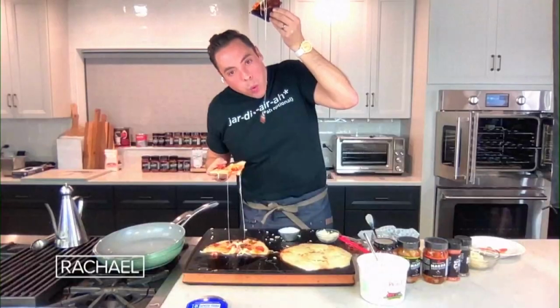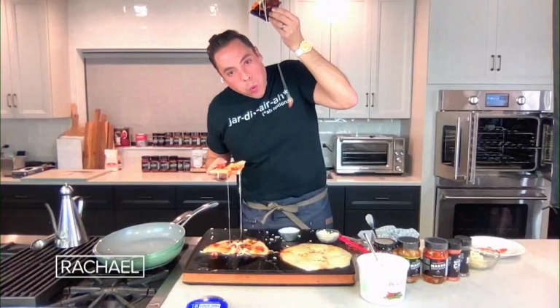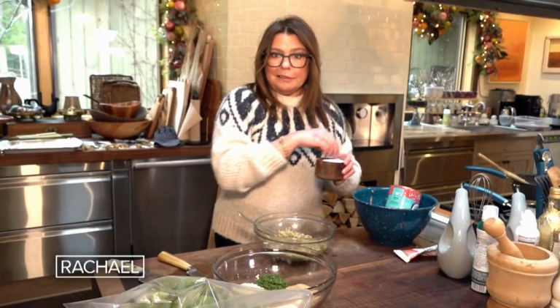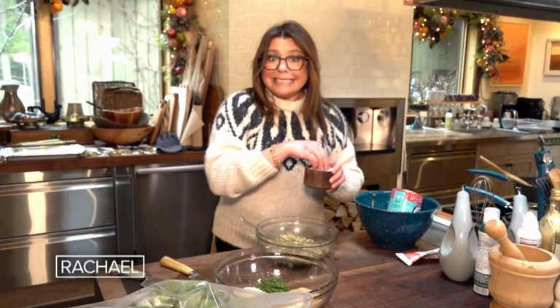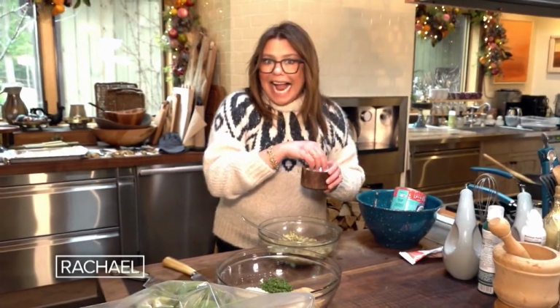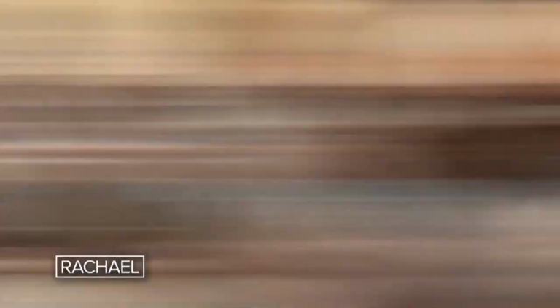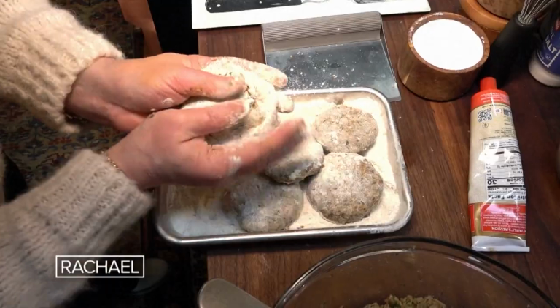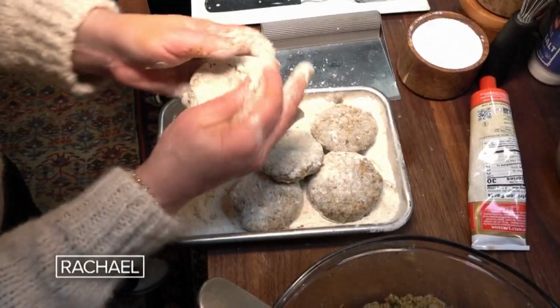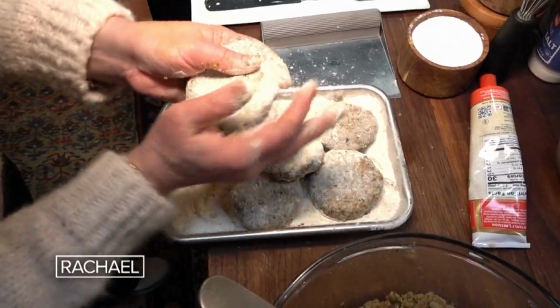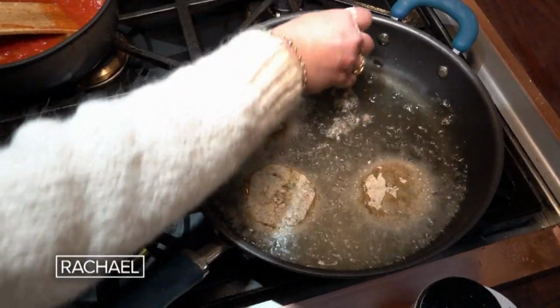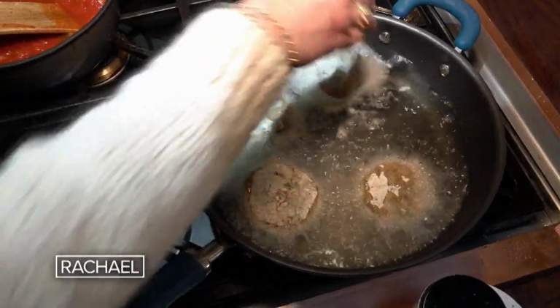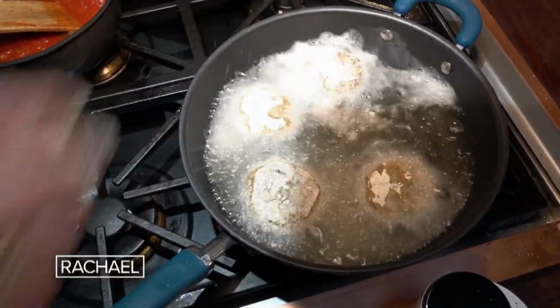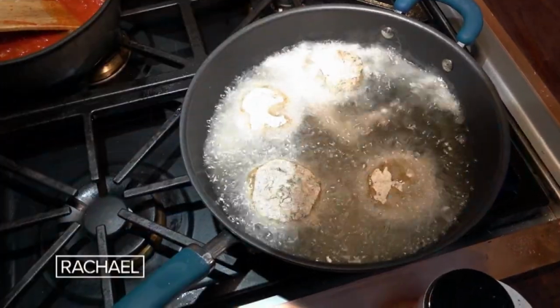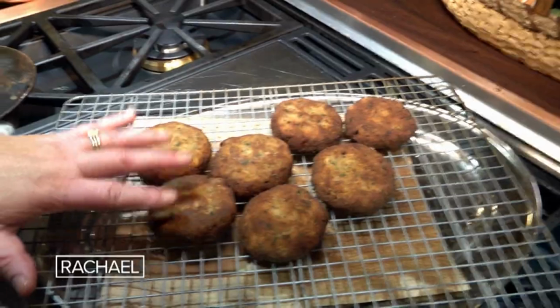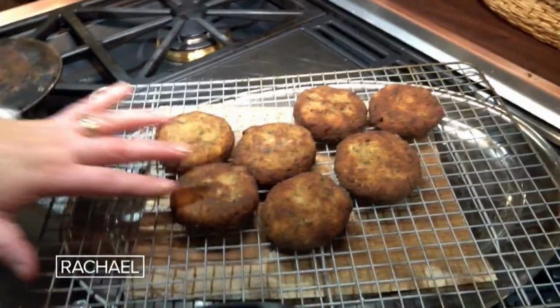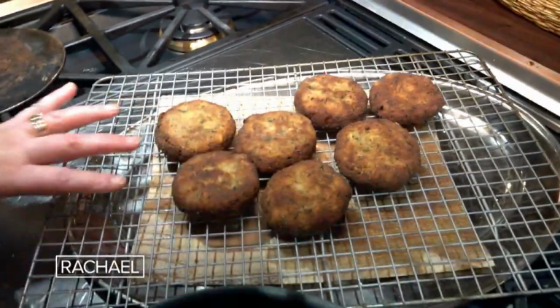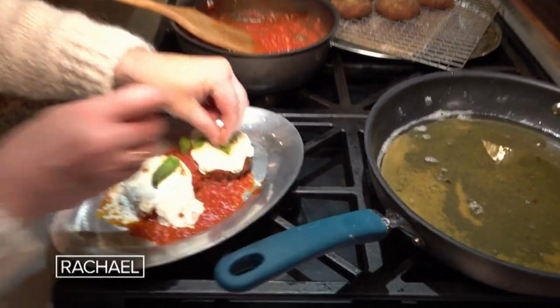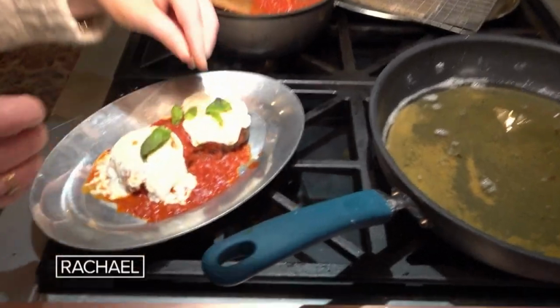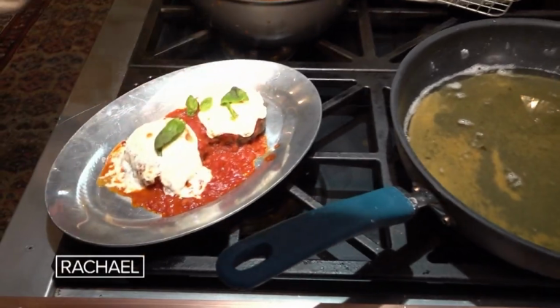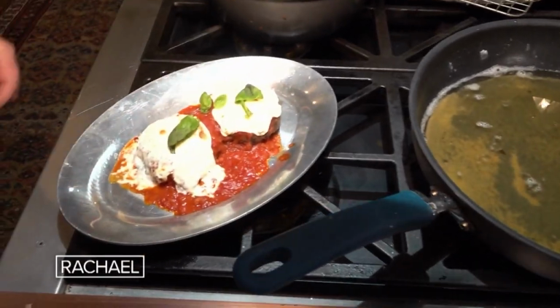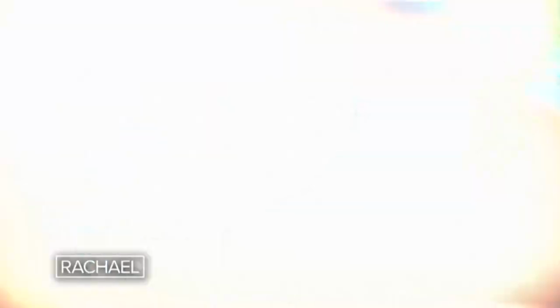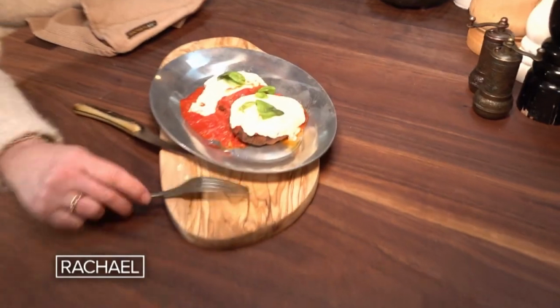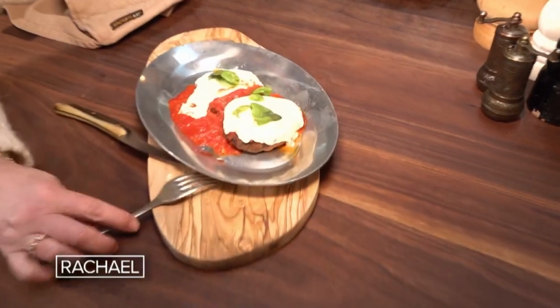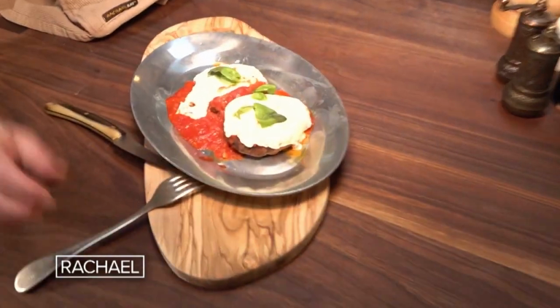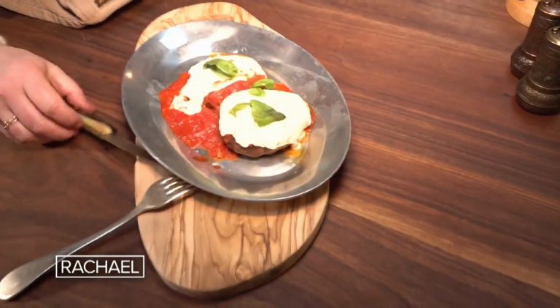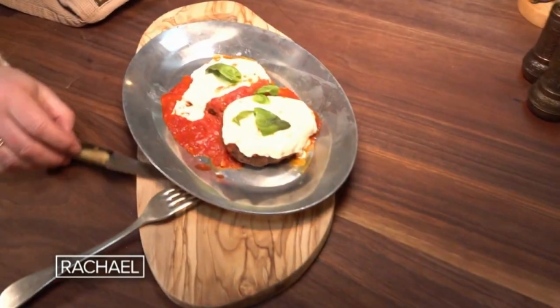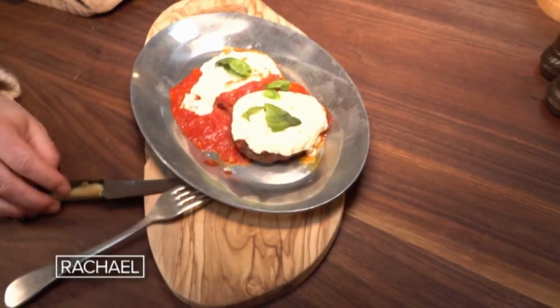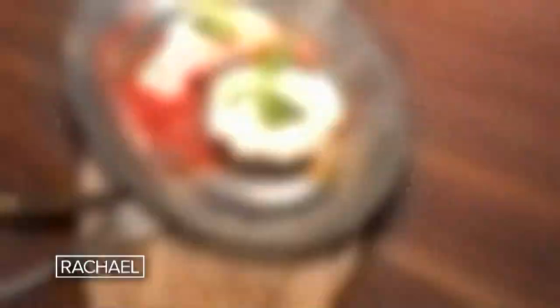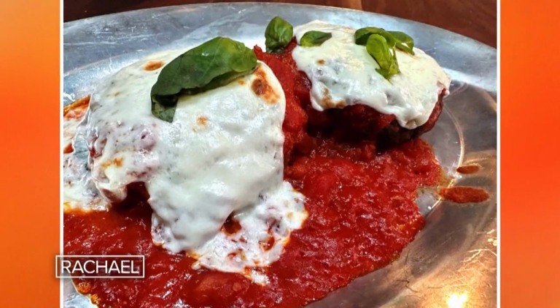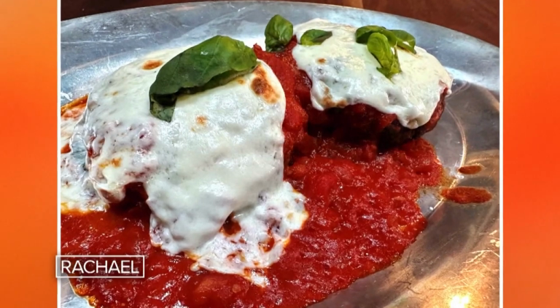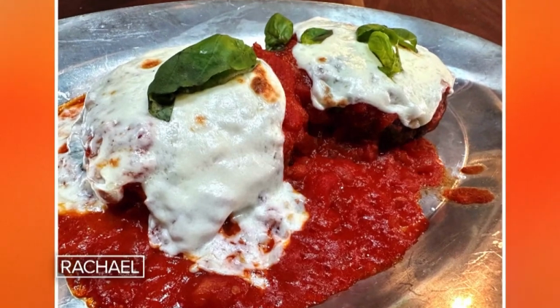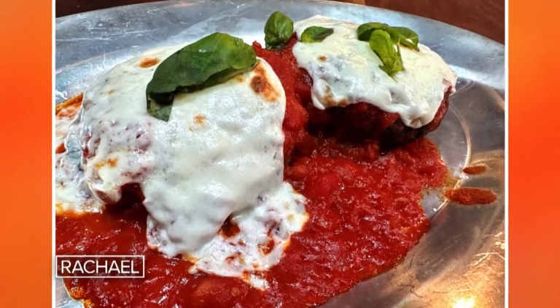And the feast rolls on with eggplant patties — what a fun, easy alternative to good old classic eggplant parm.